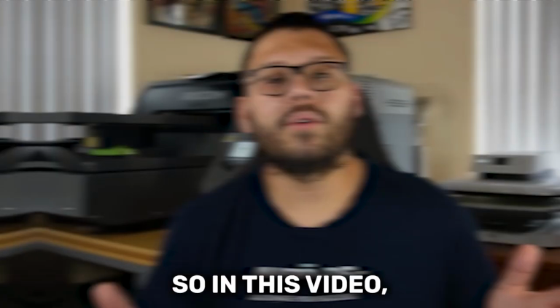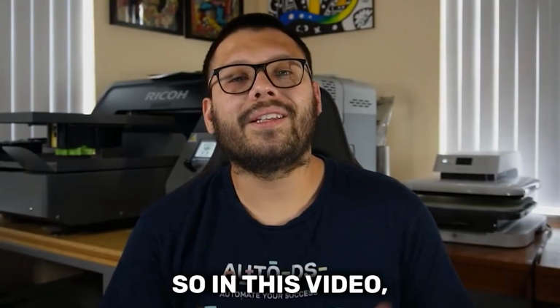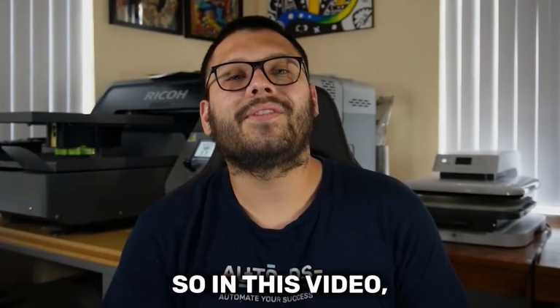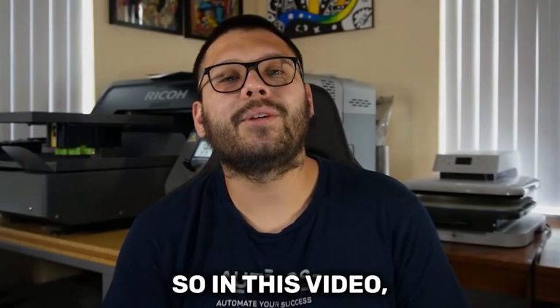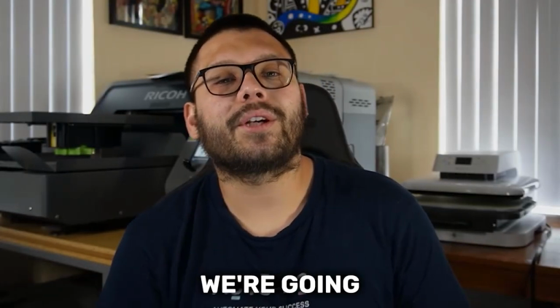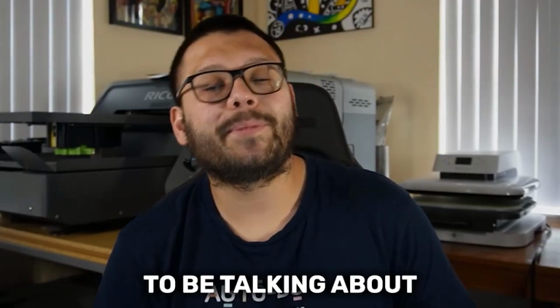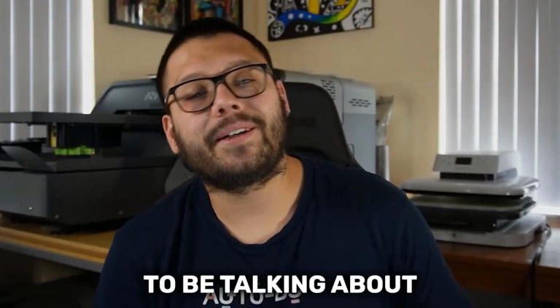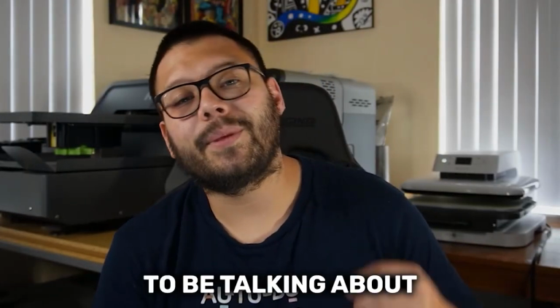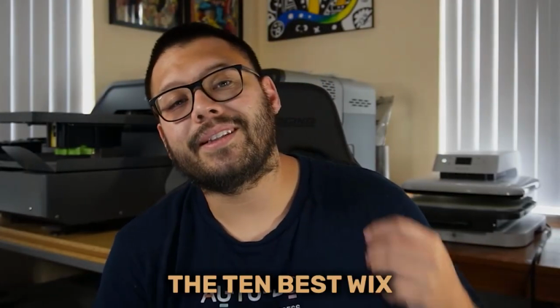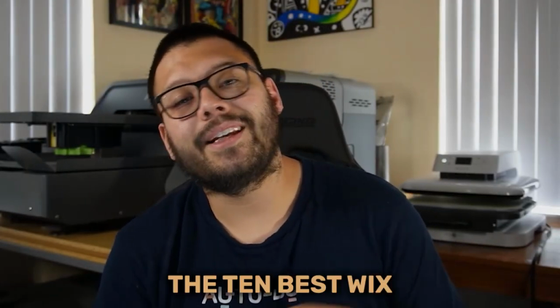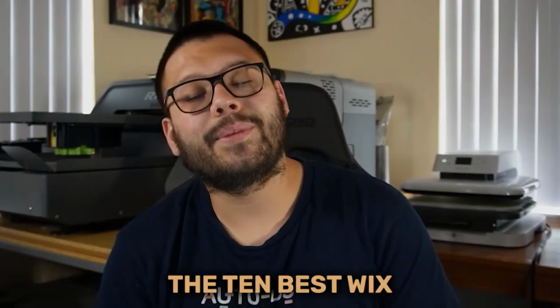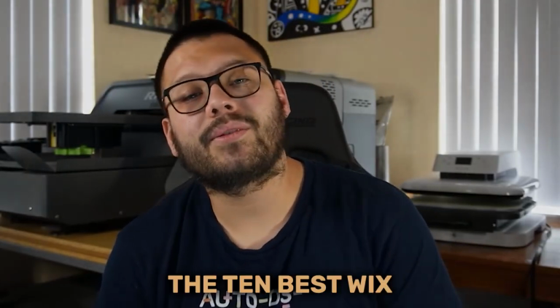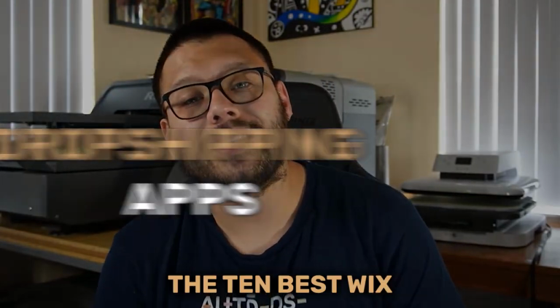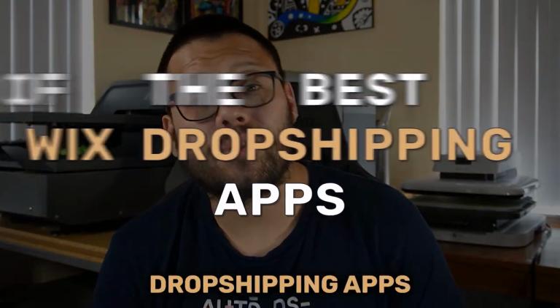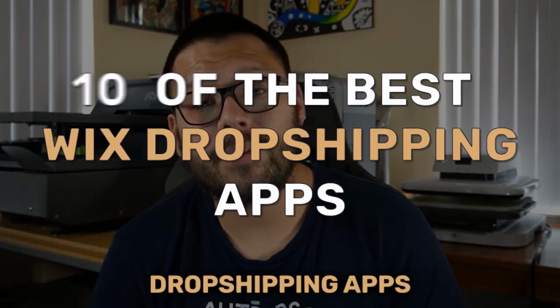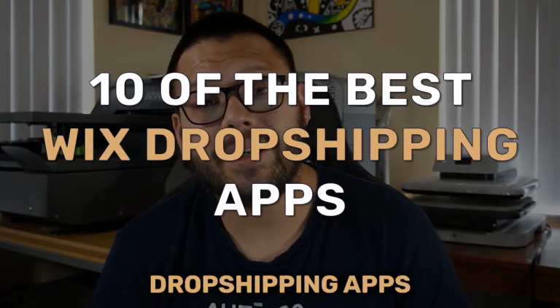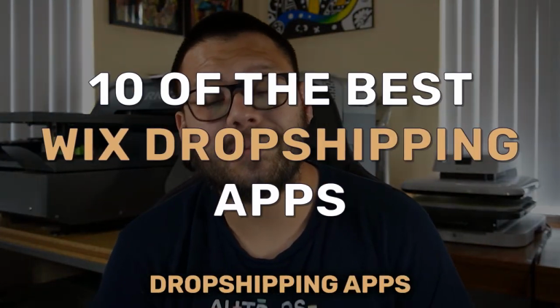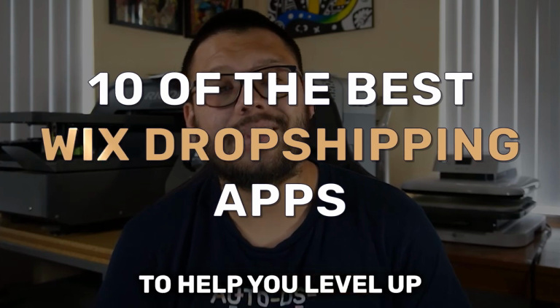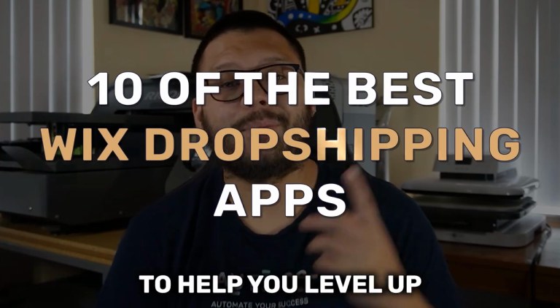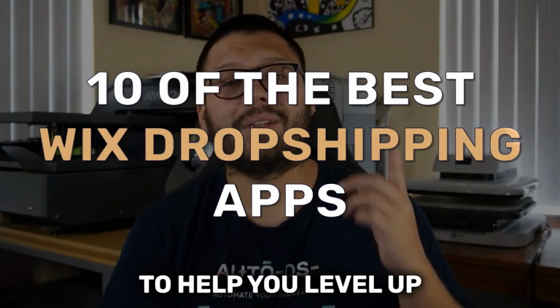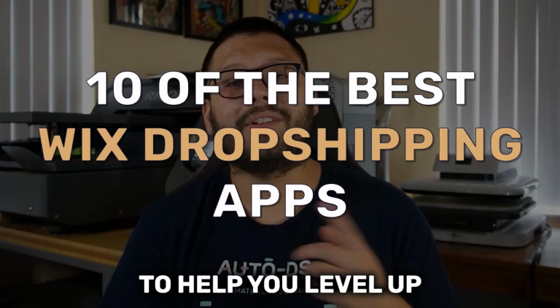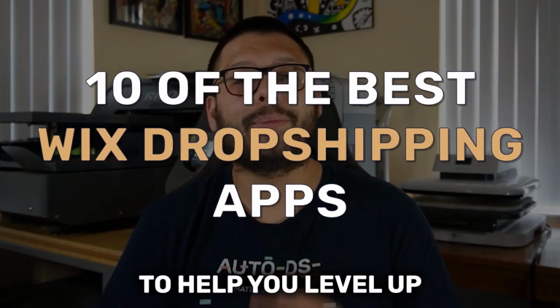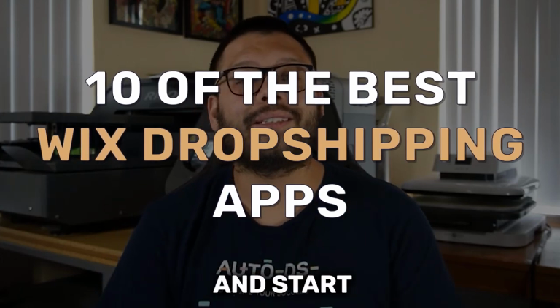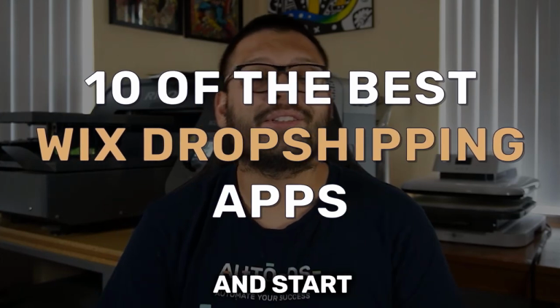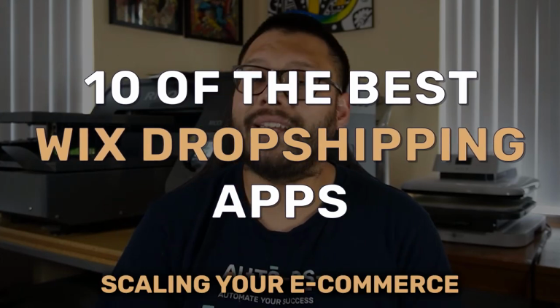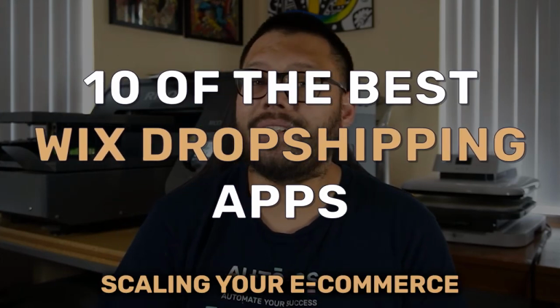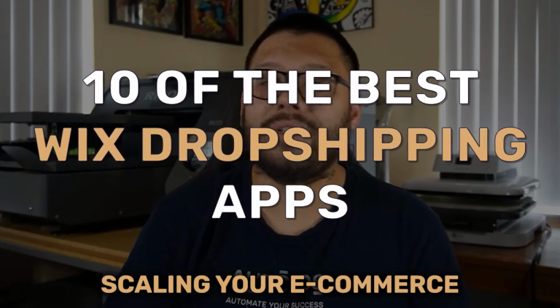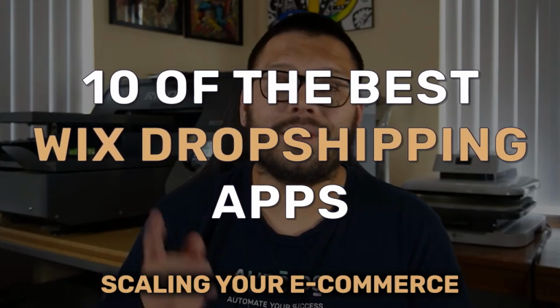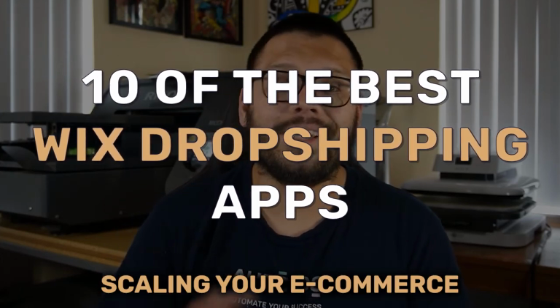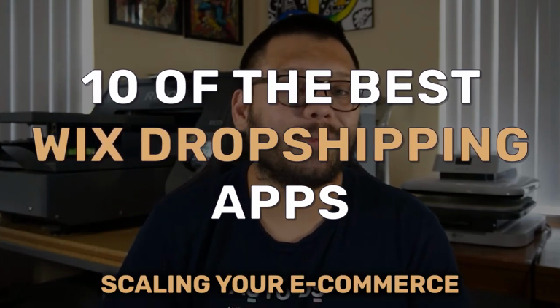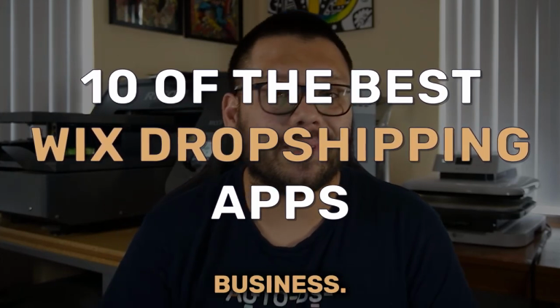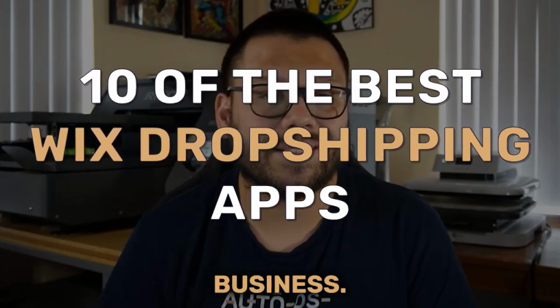In this video, we're going to be talking about the 10 best Wix dropshipping apps to help you level up and start scaling your e-commerce business.